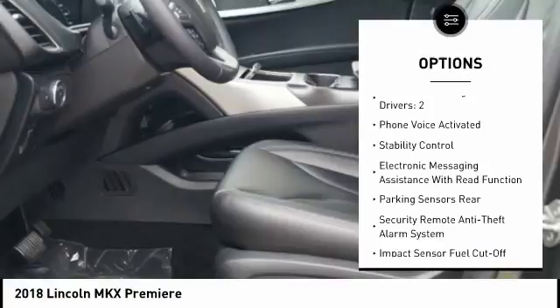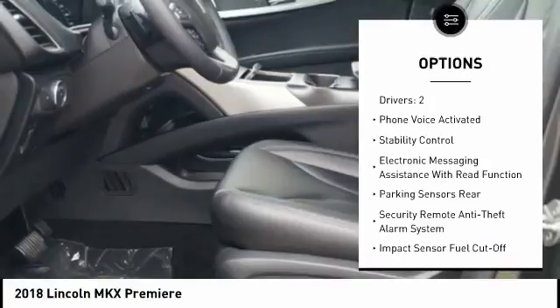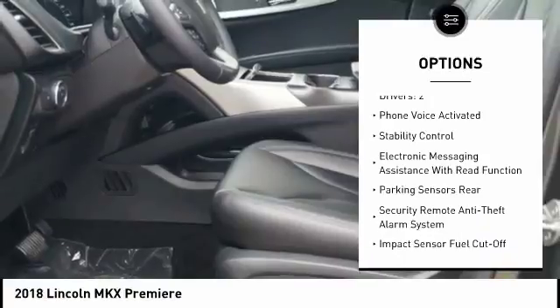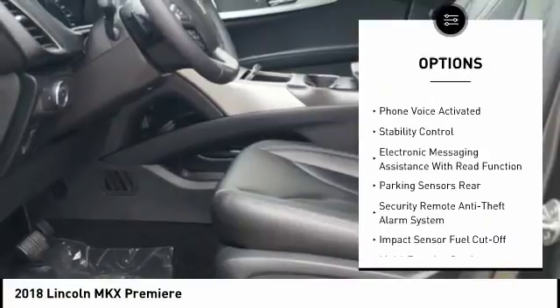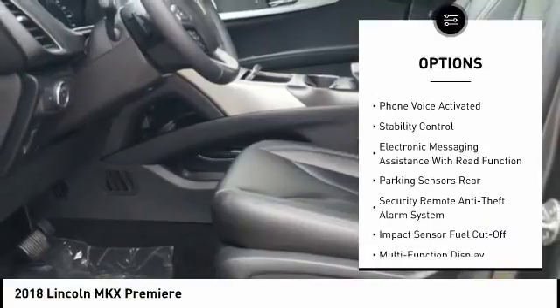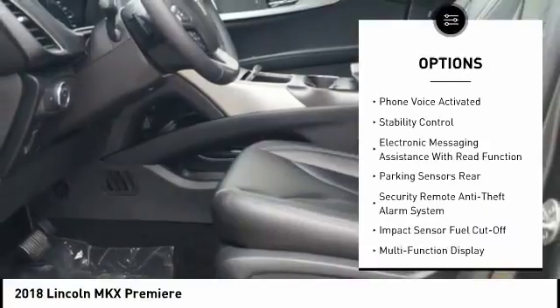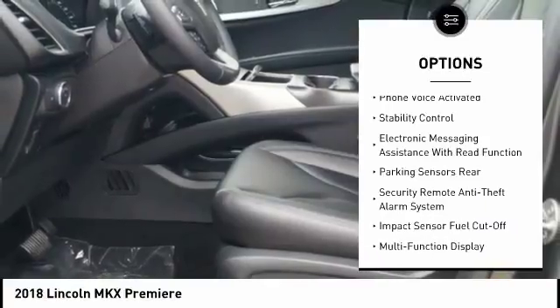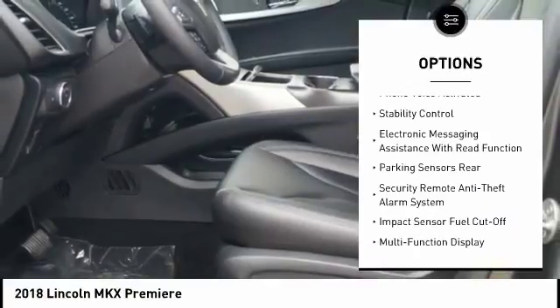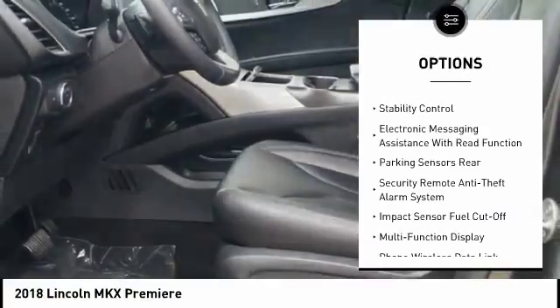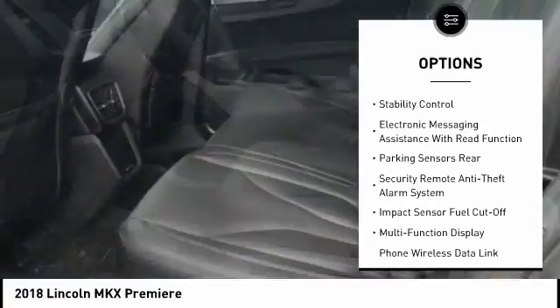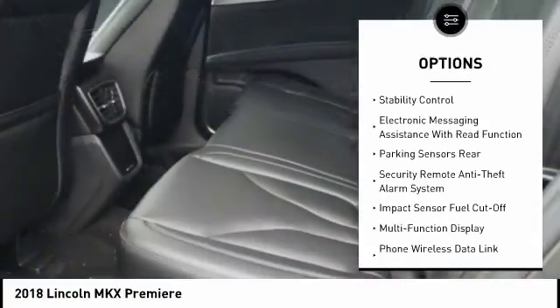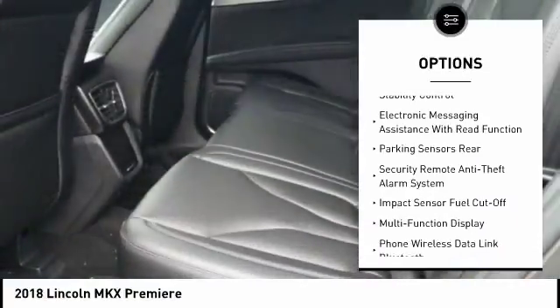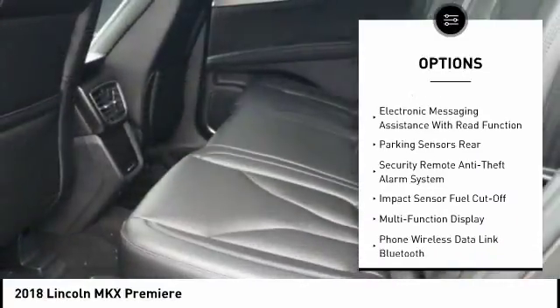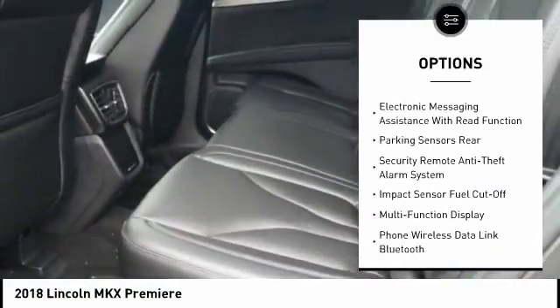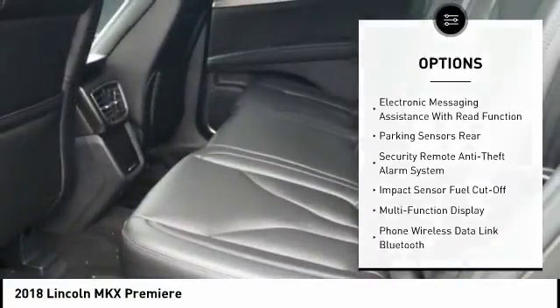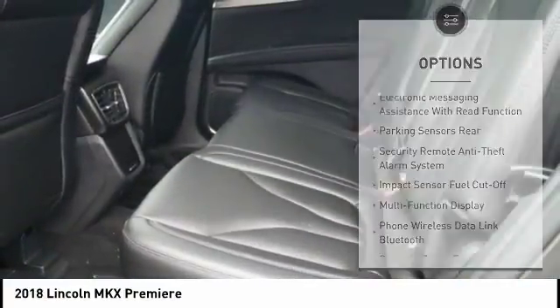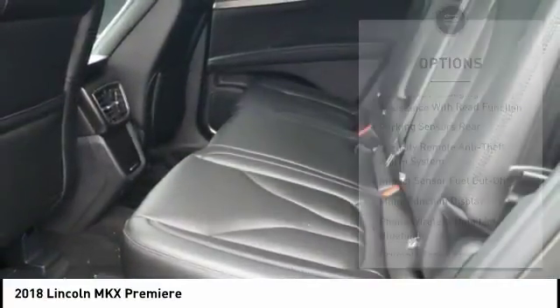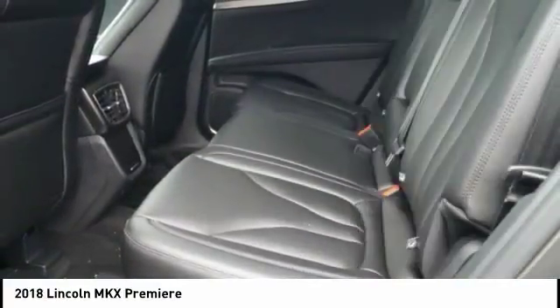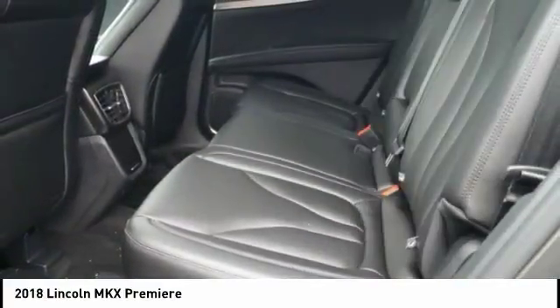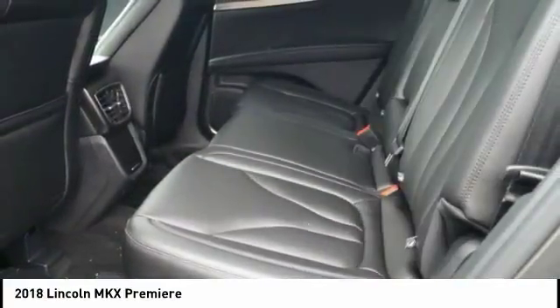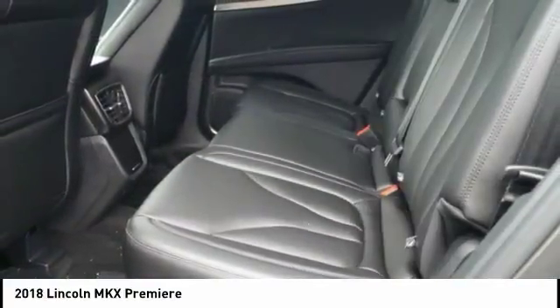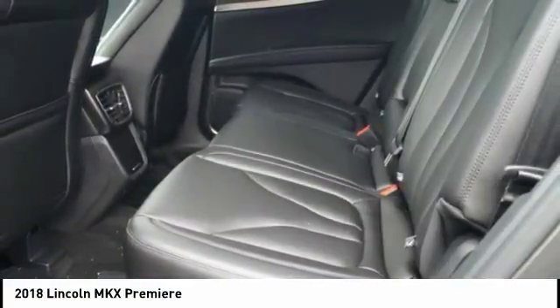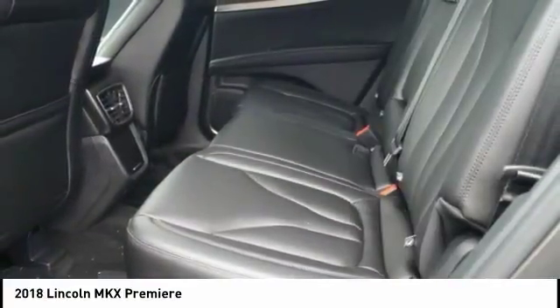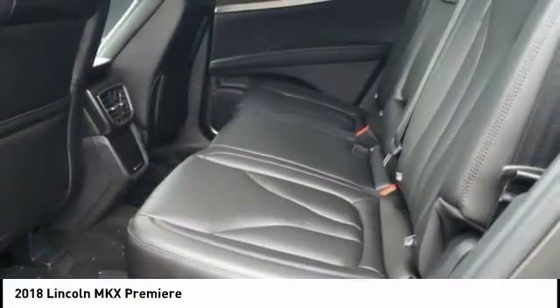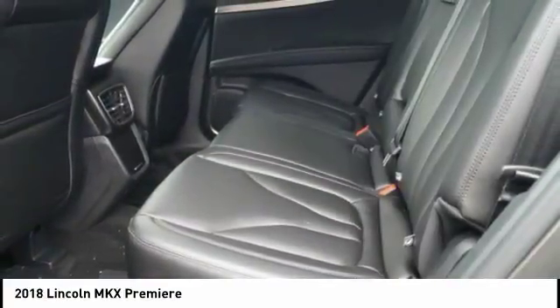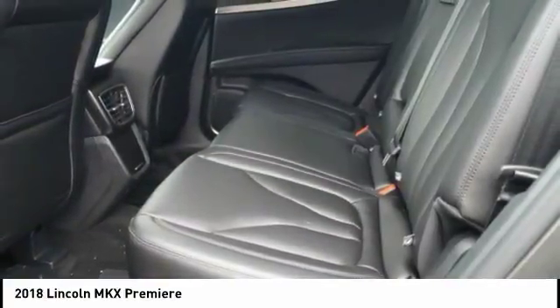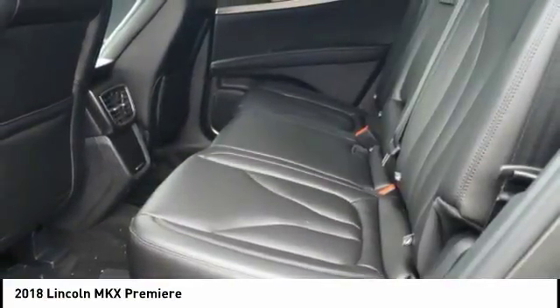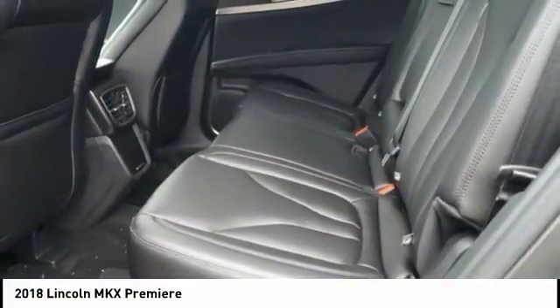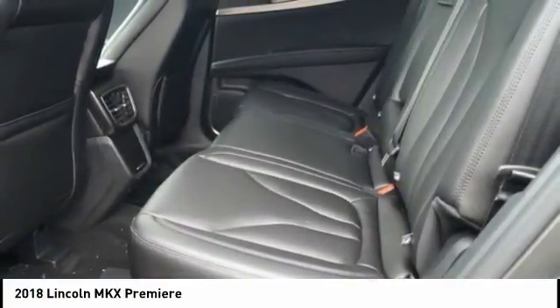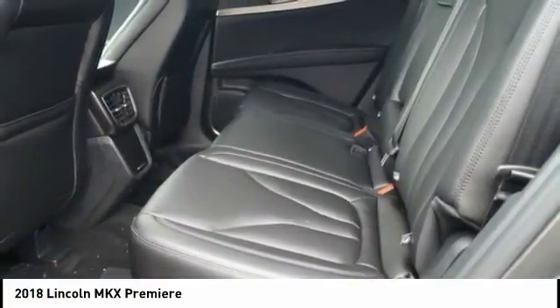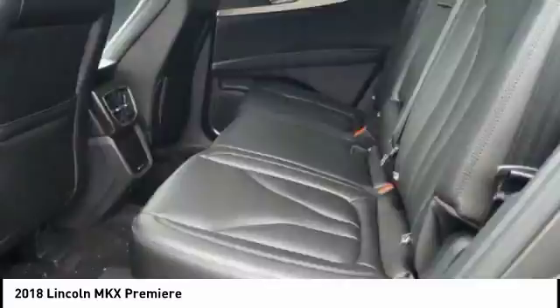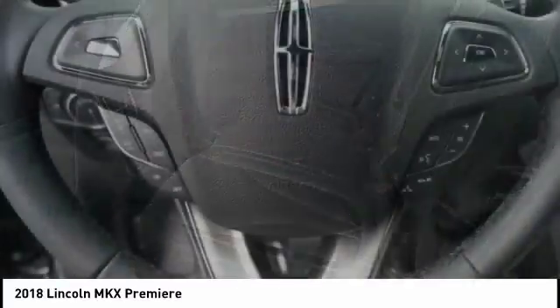Power brakes, trip odometer, trip computer, child safety locks, rear floor mats.